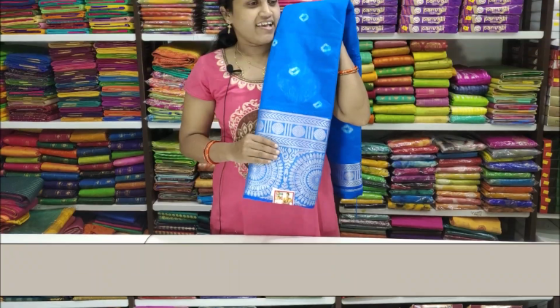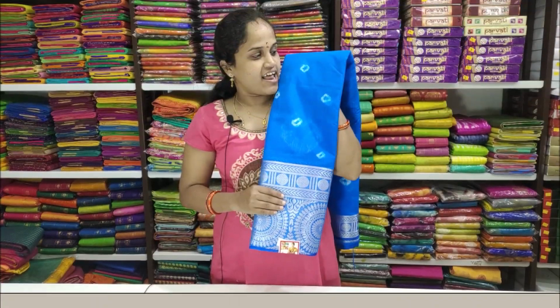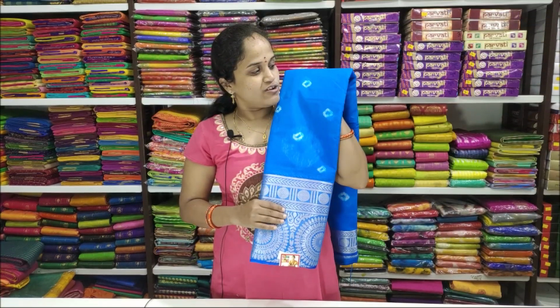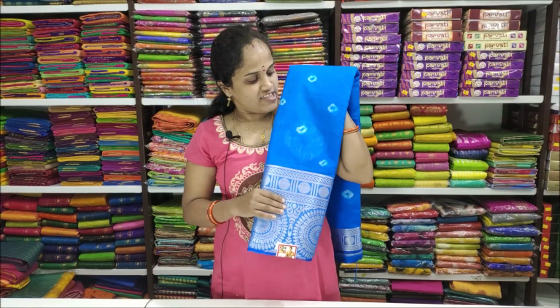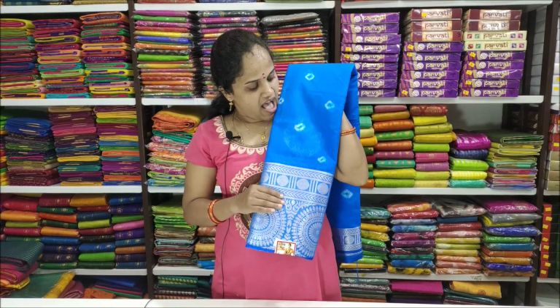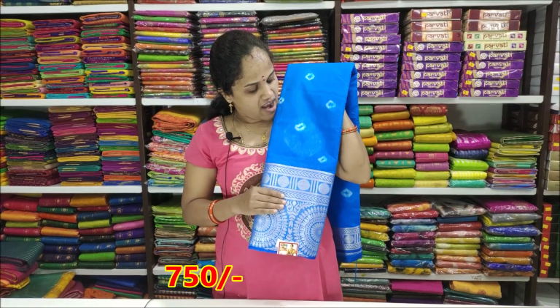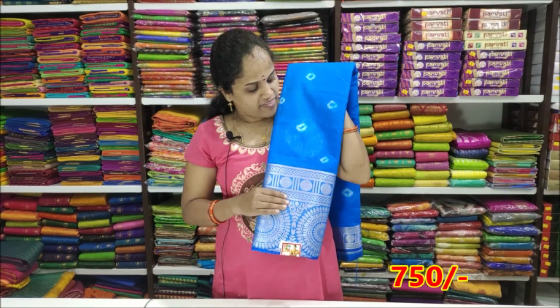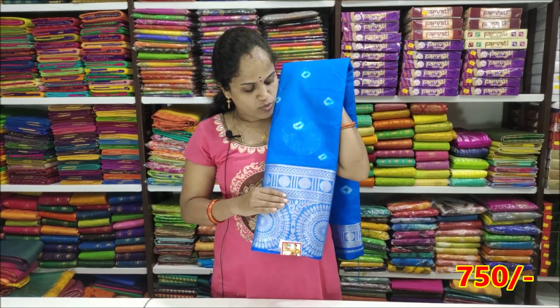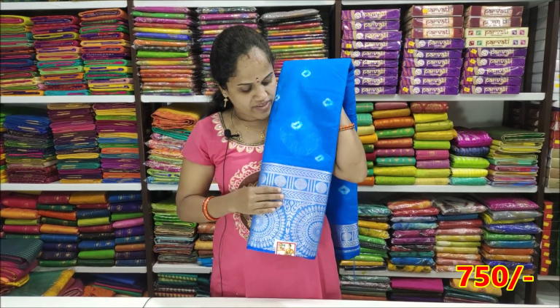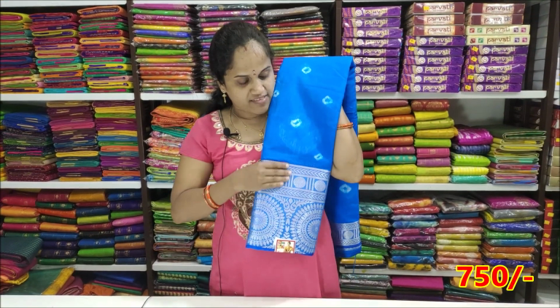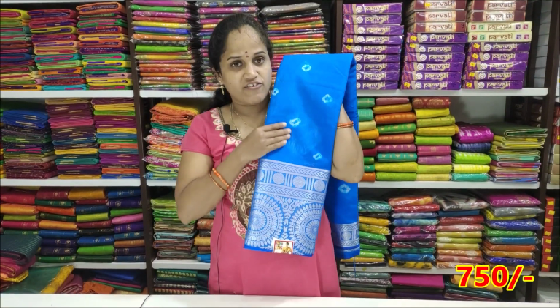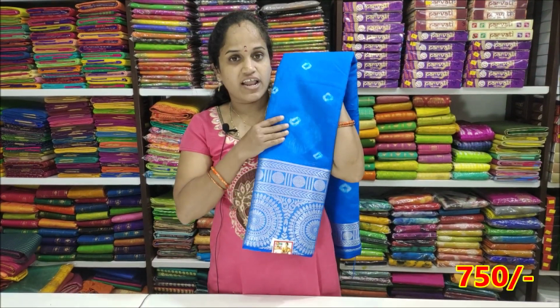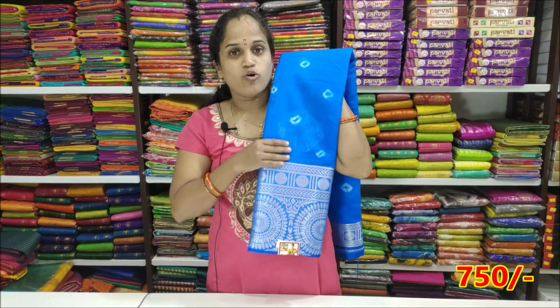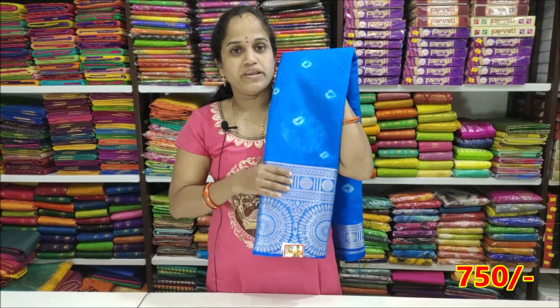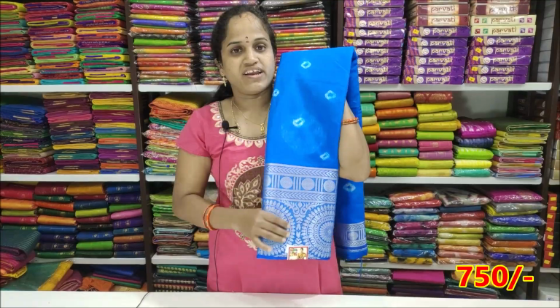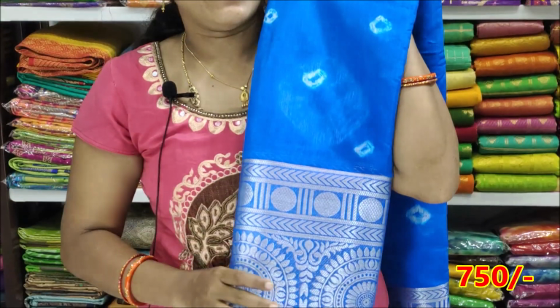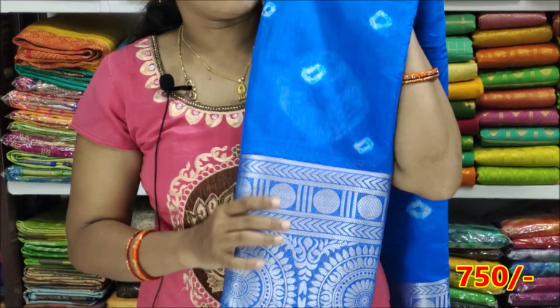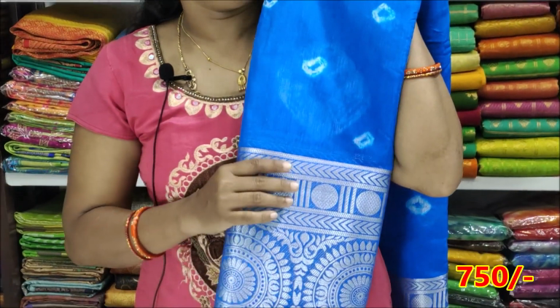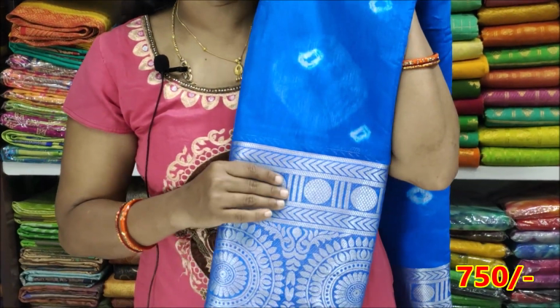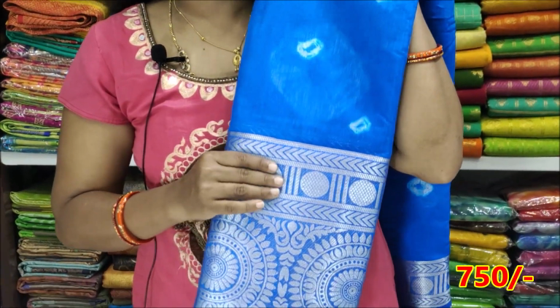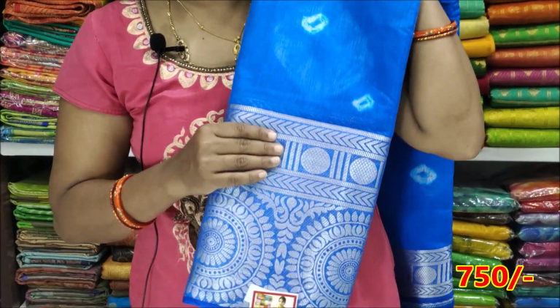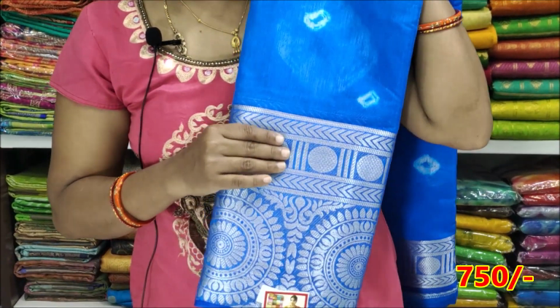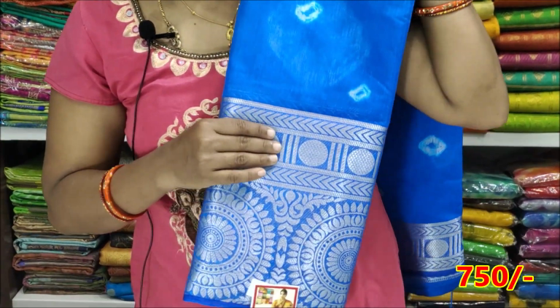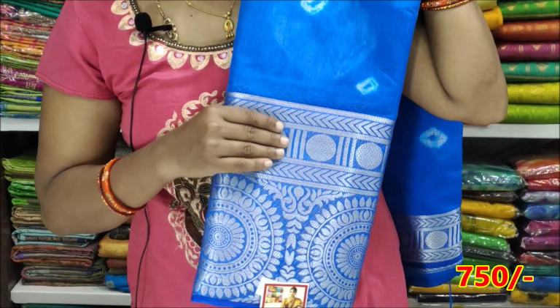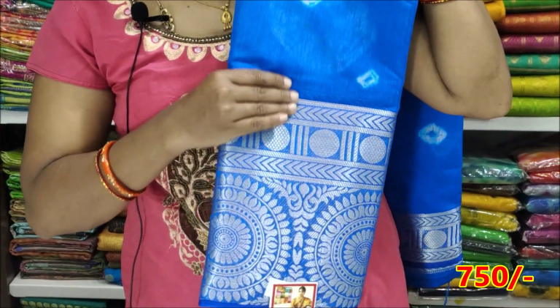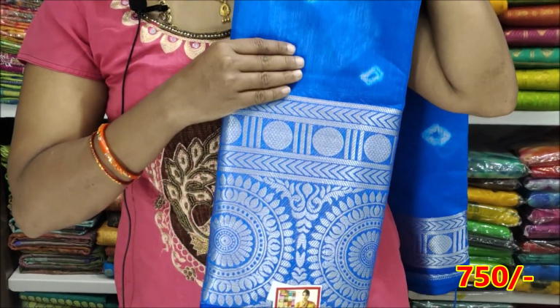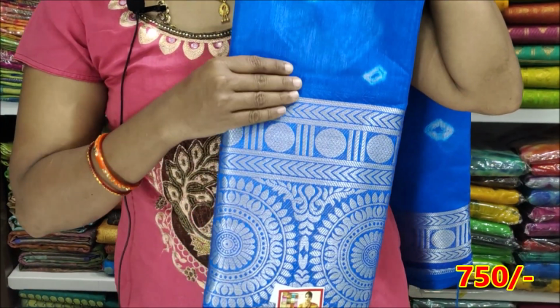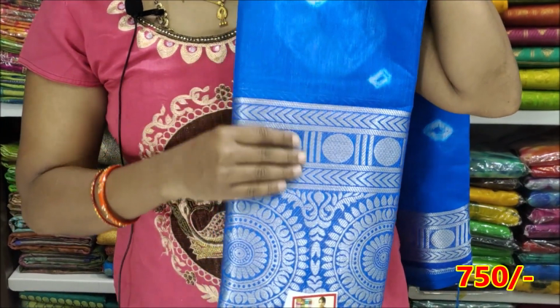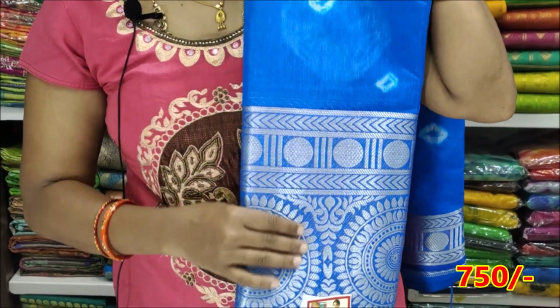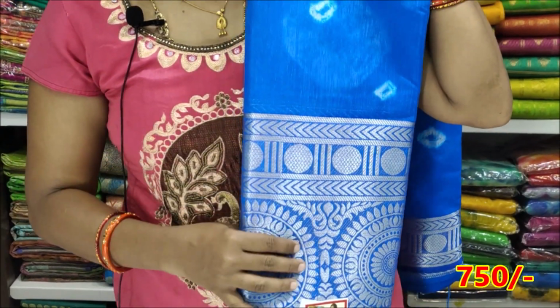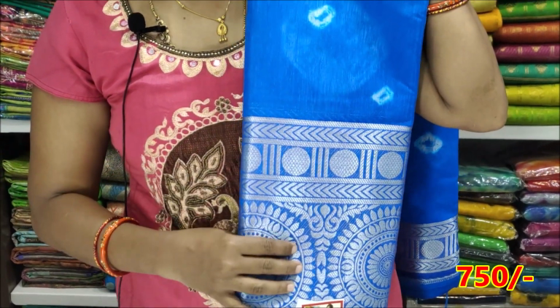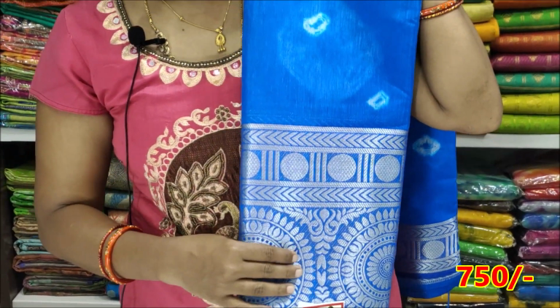The next color is Ananda Blue with silver combination. This color is very good. The price is ₹750.